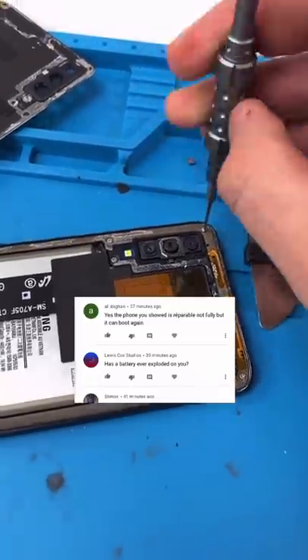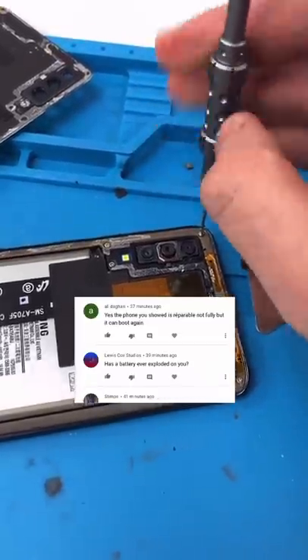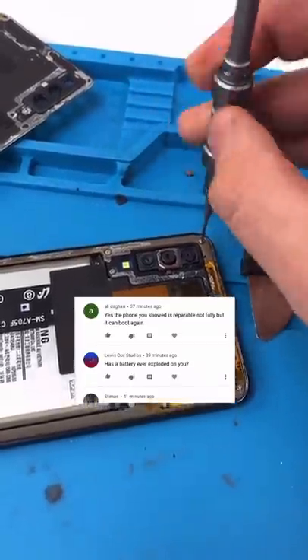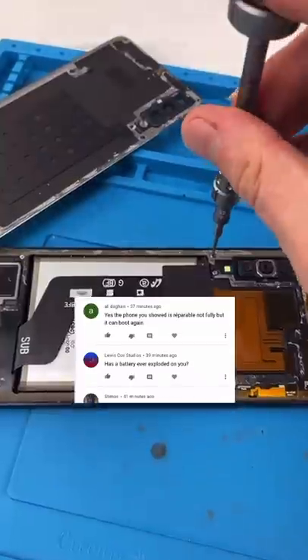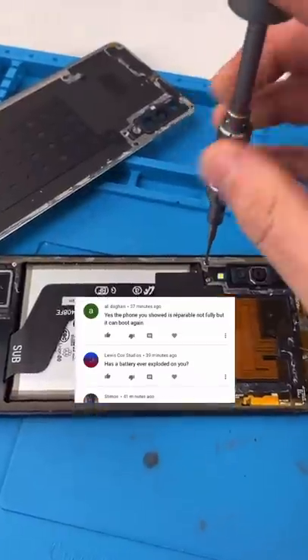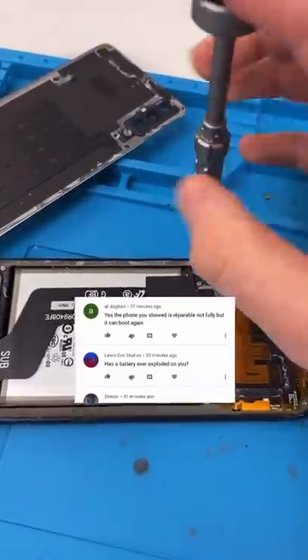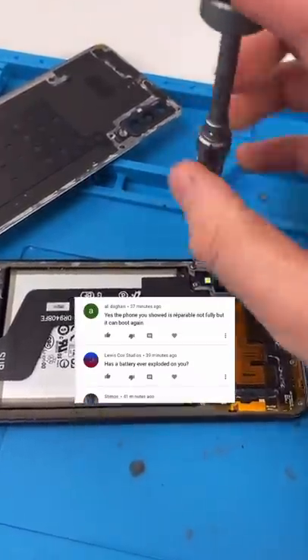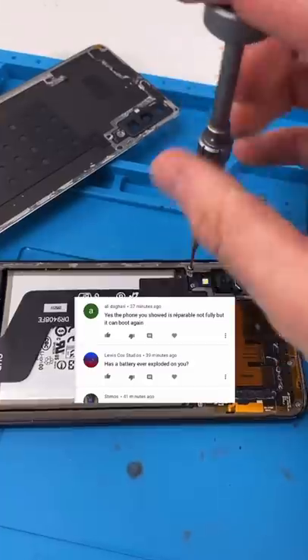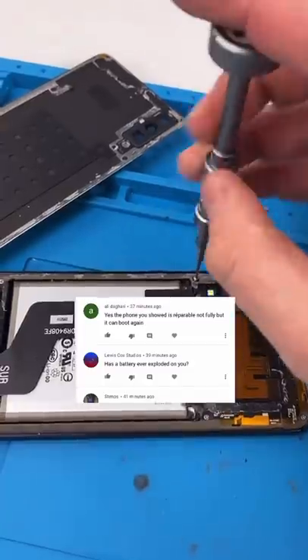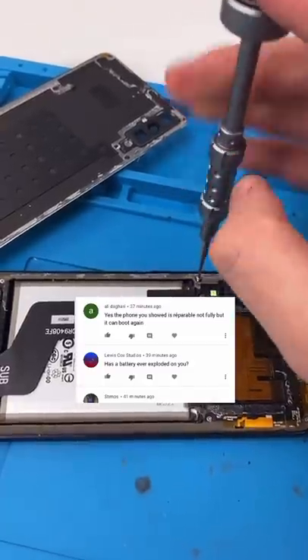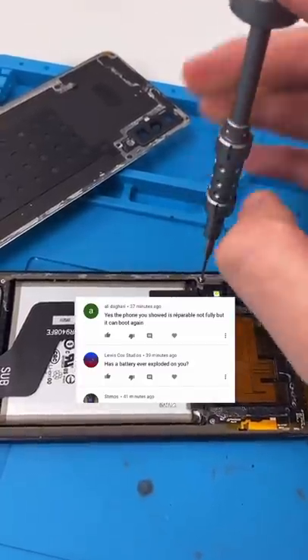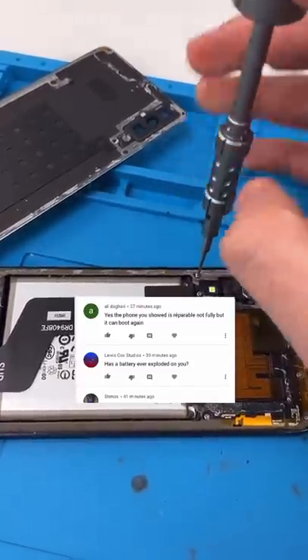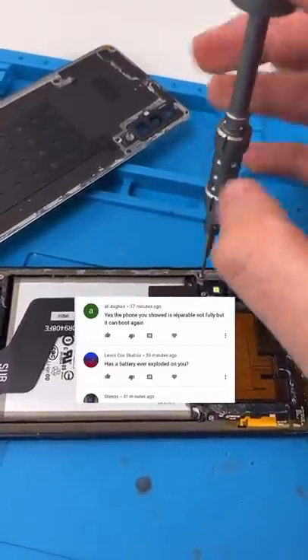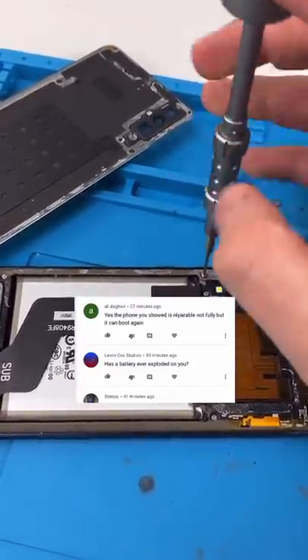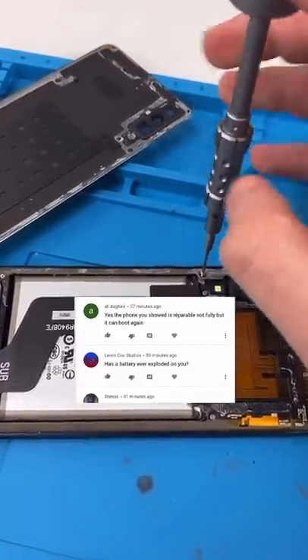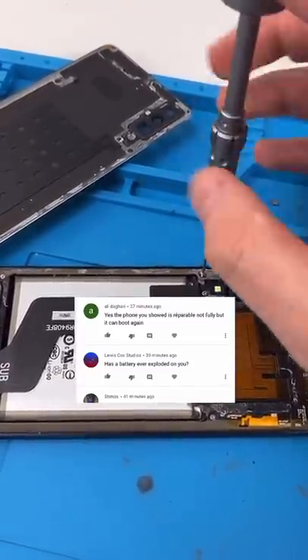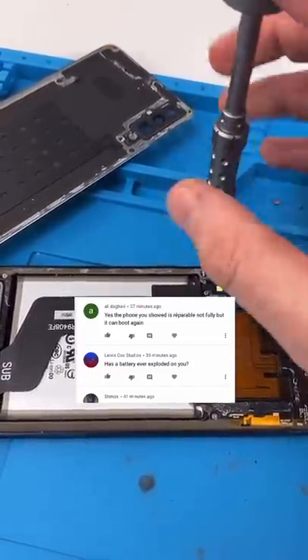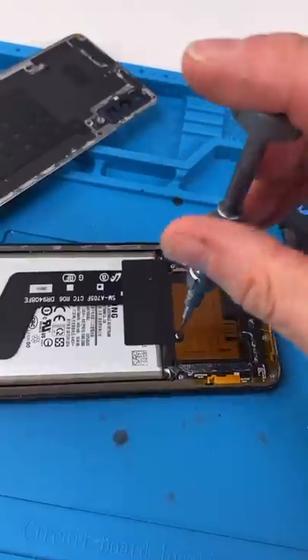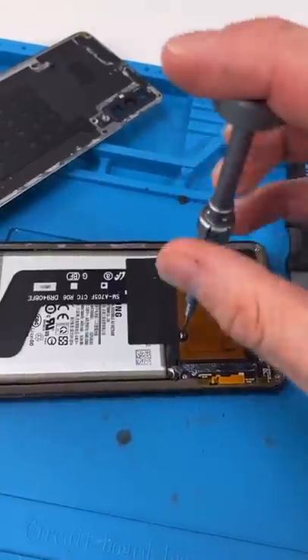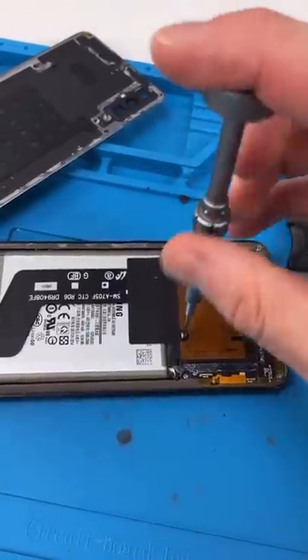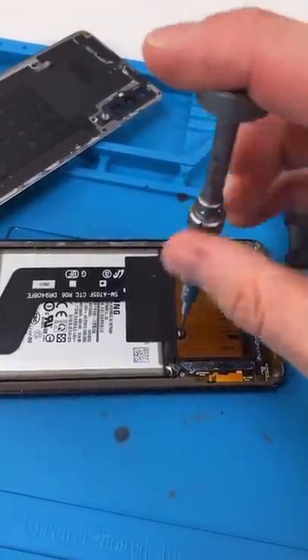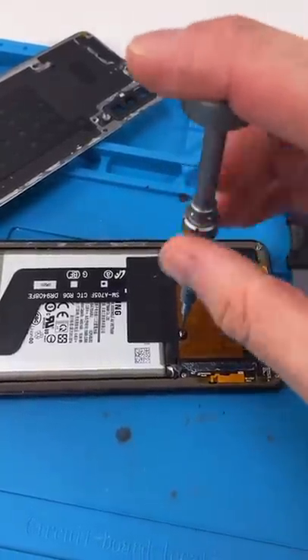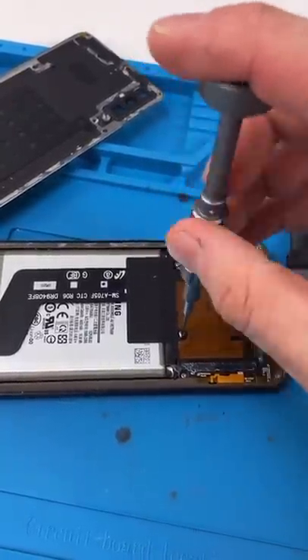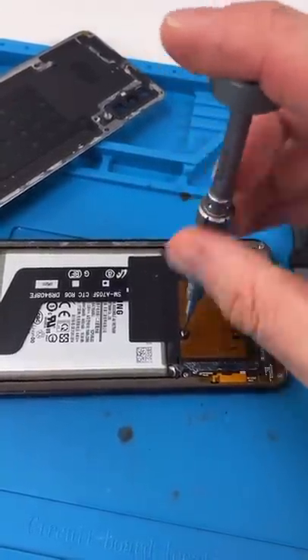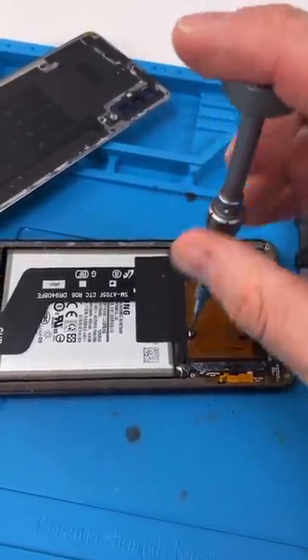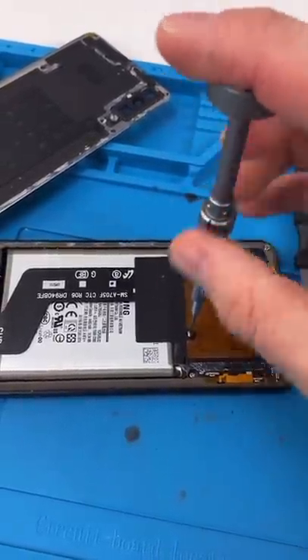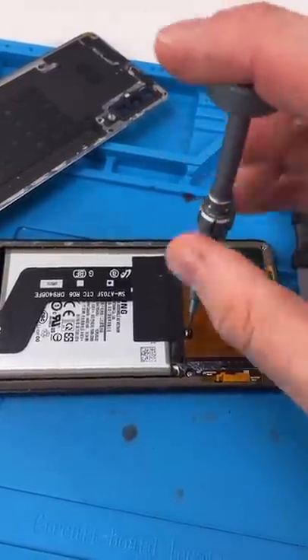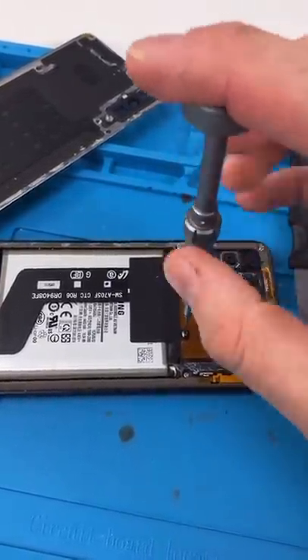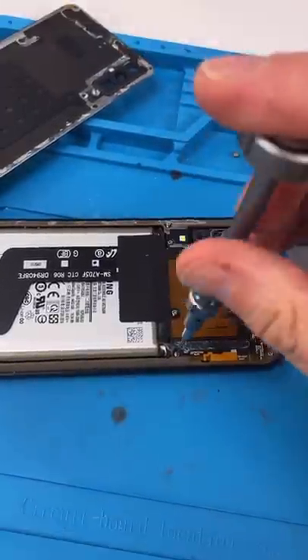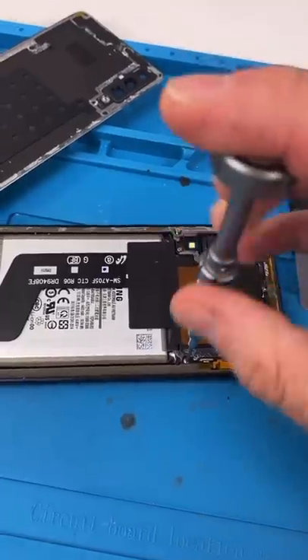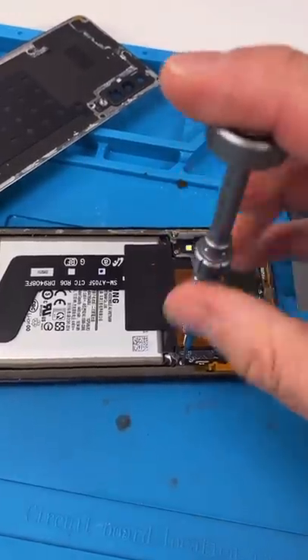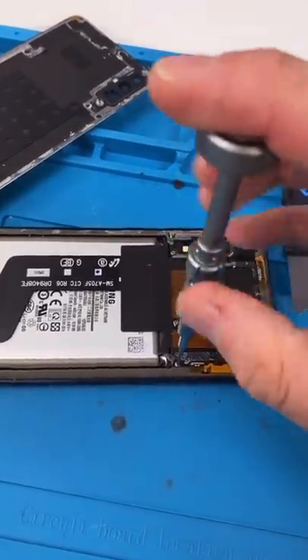Unscrew. Lewis asks, has a battery ever exploded on you? I've had a battery explode on me in front of the customer. Let me explain.